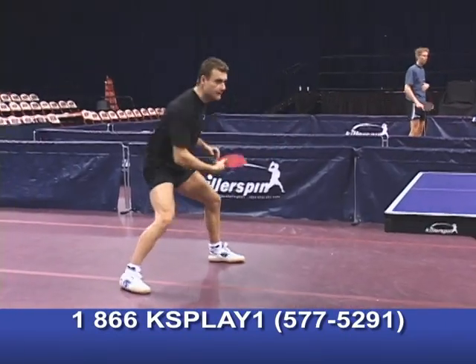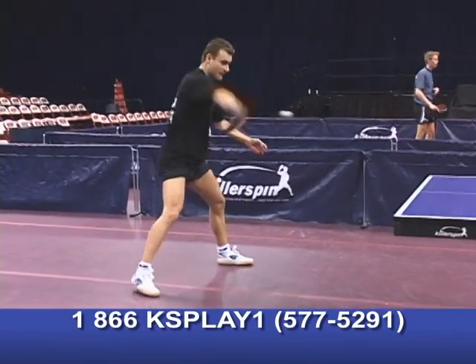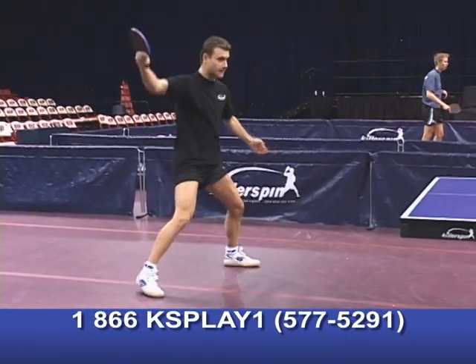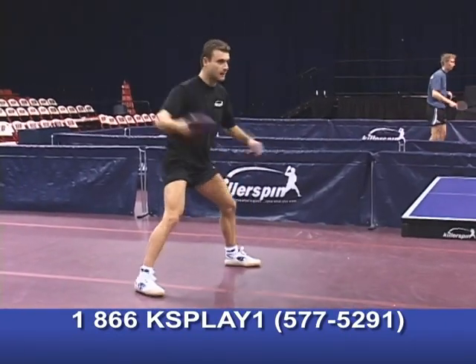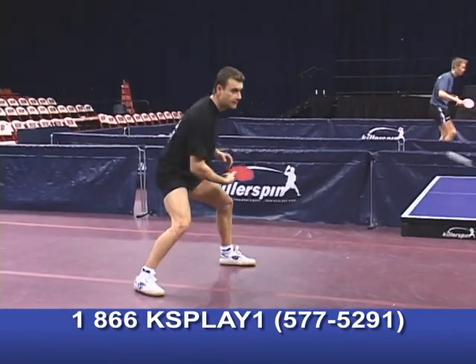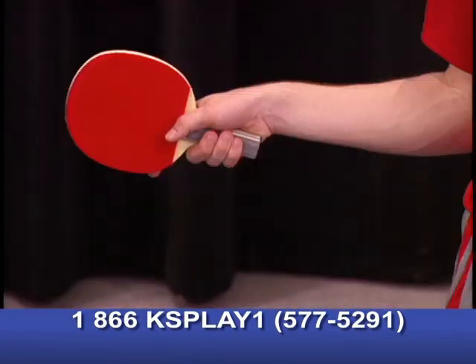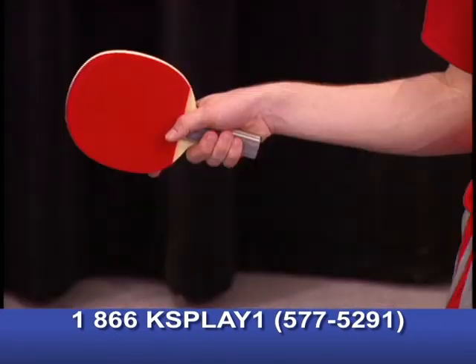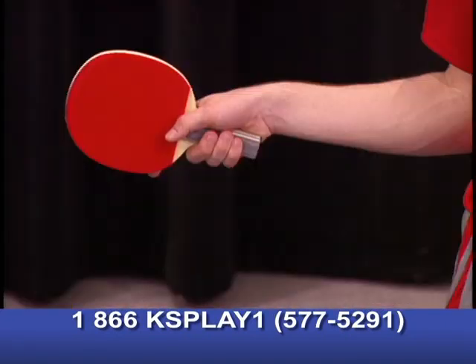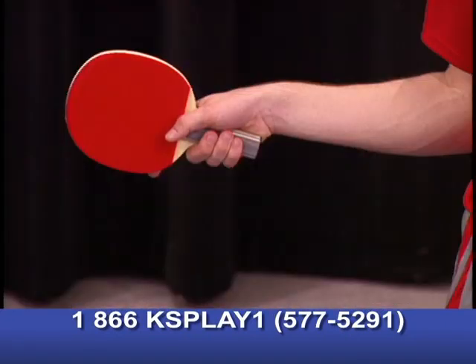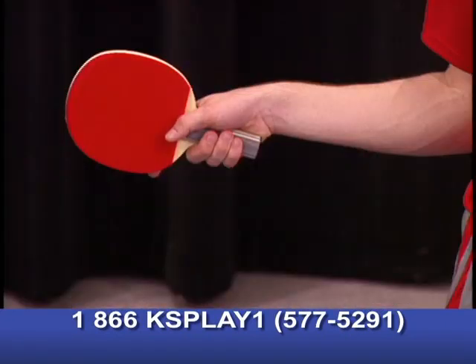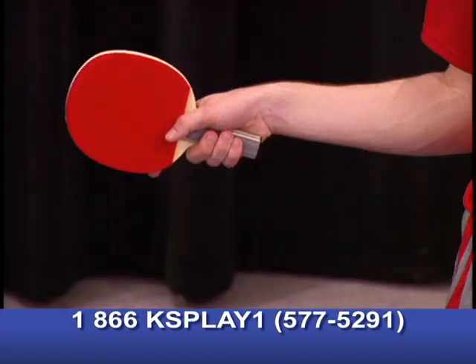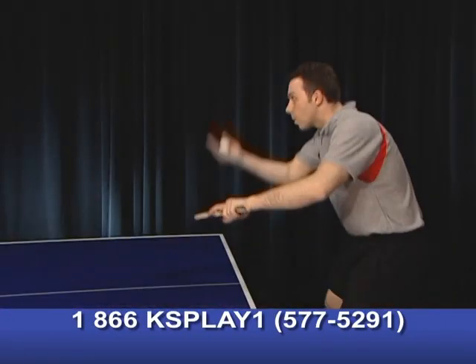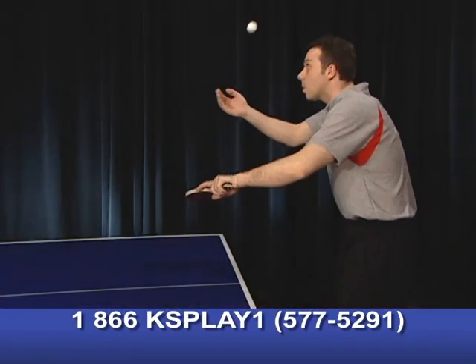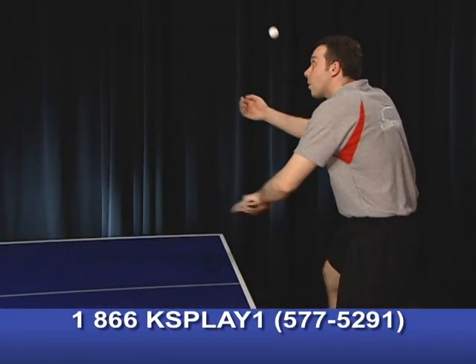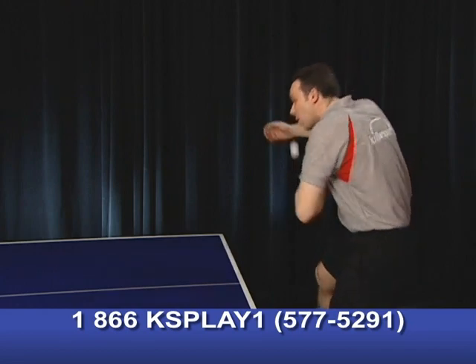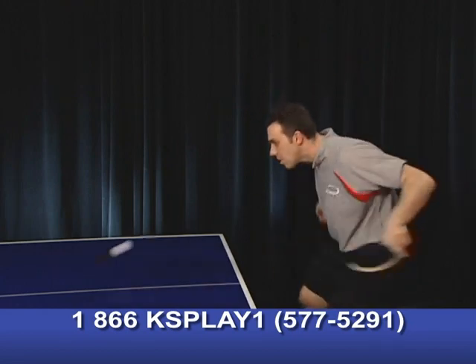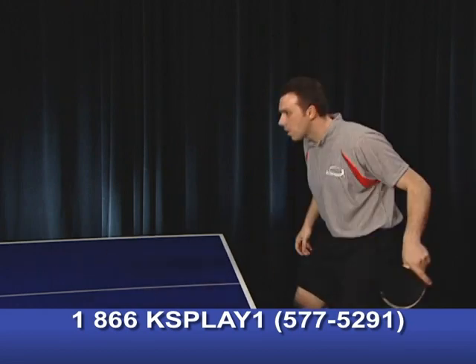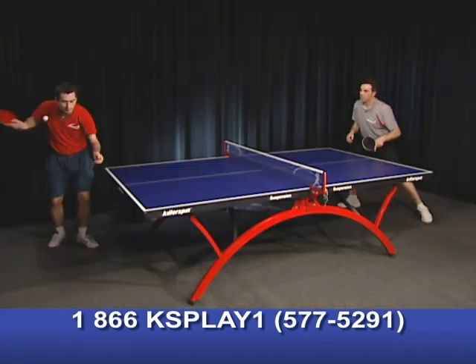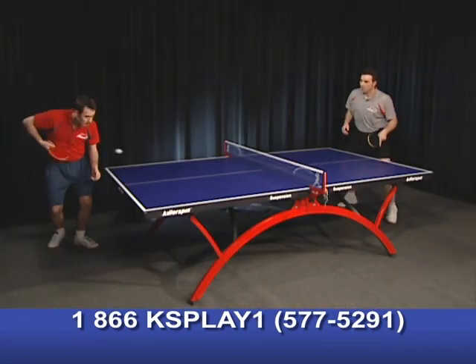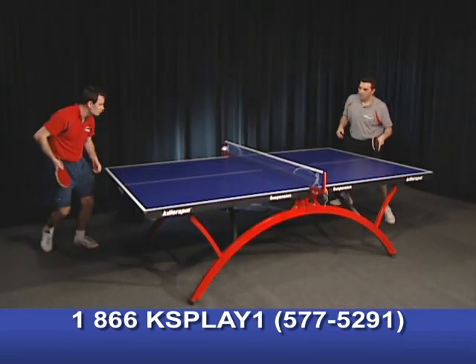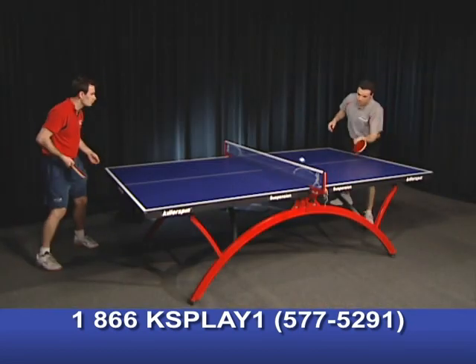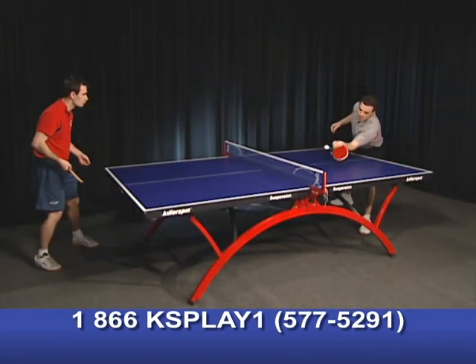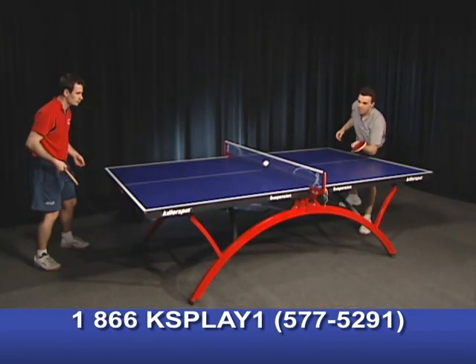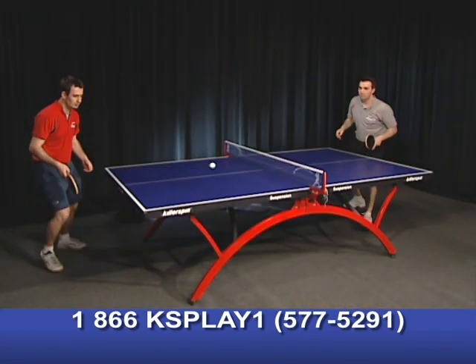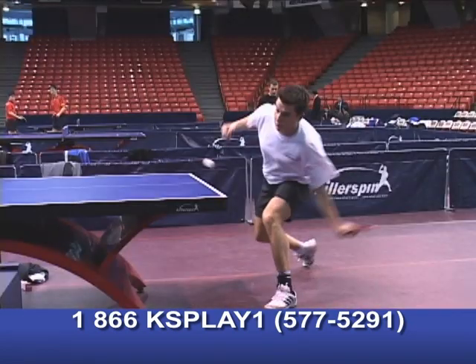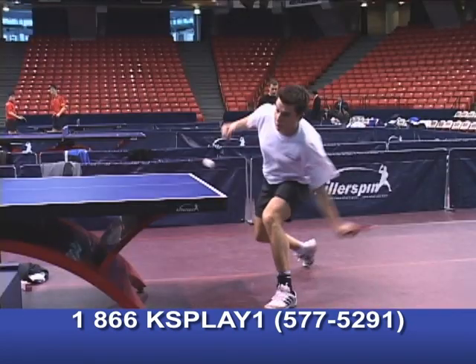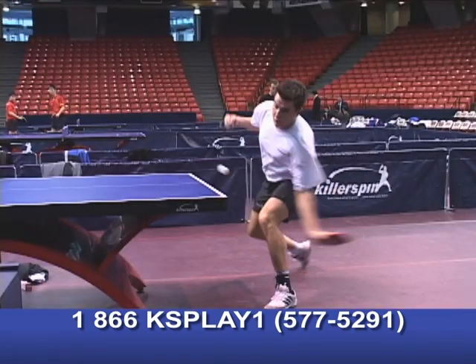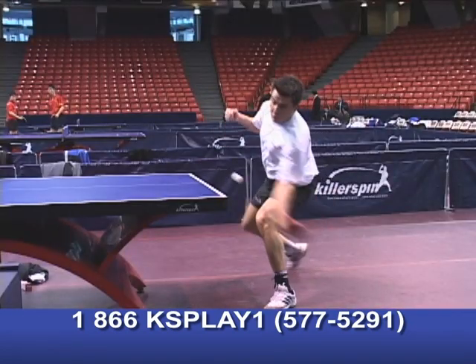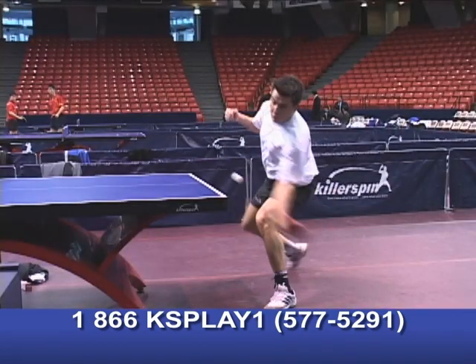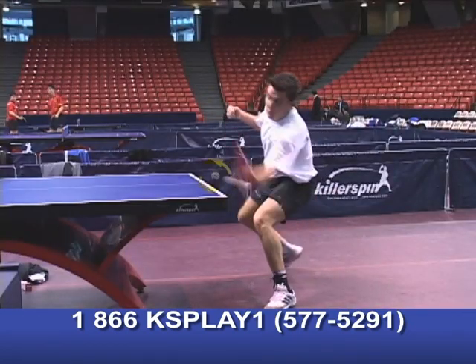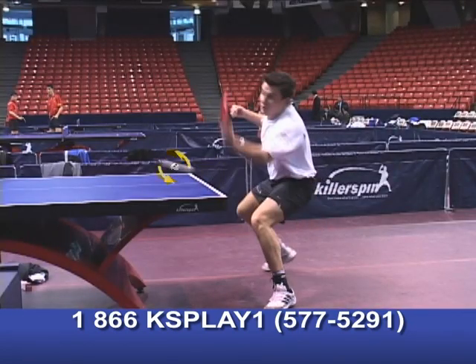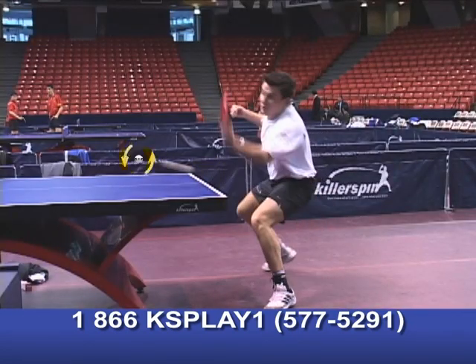We start with the basics, including the grip, strokes, serves, and return of serve, and take you through advanced techniques and strategies.